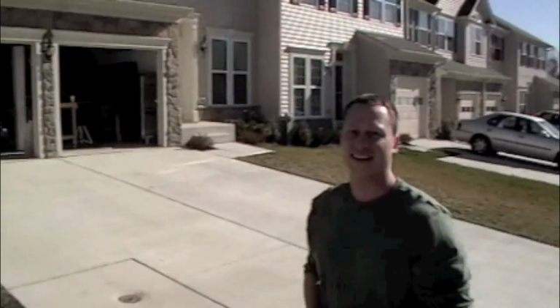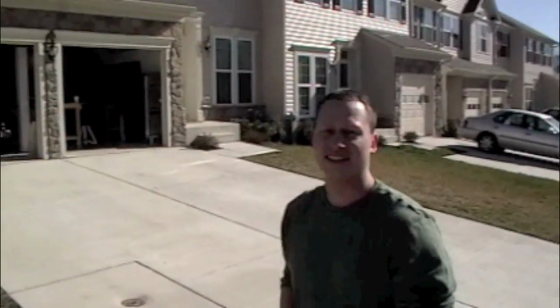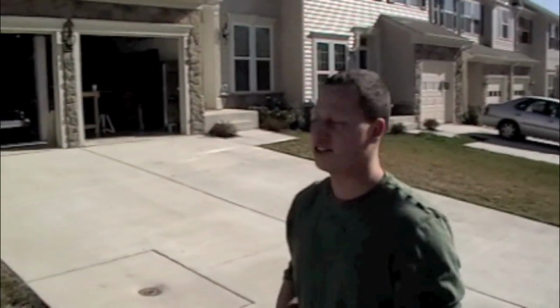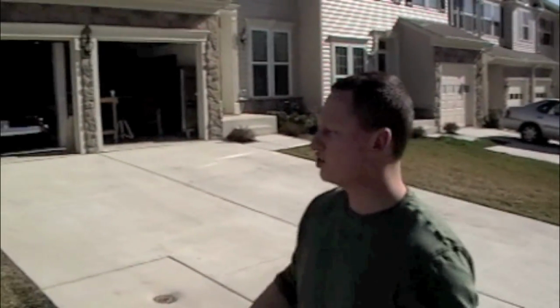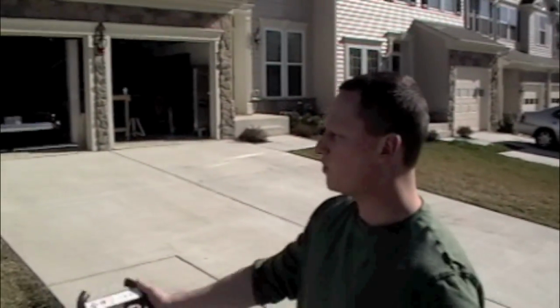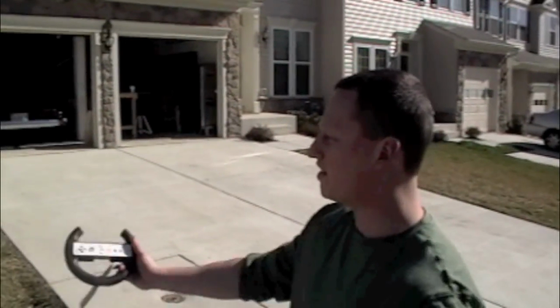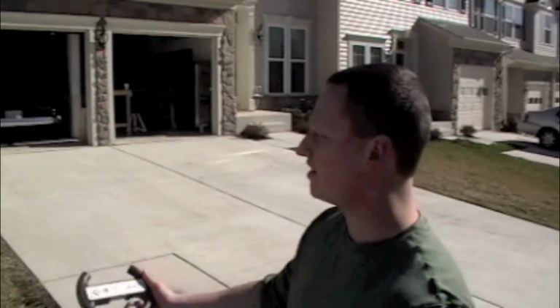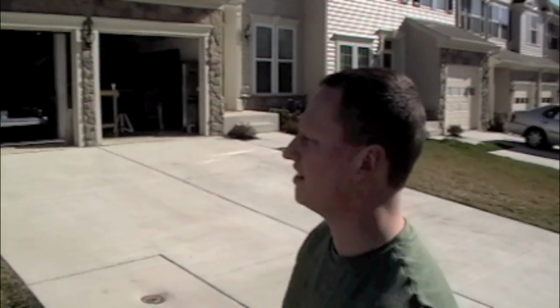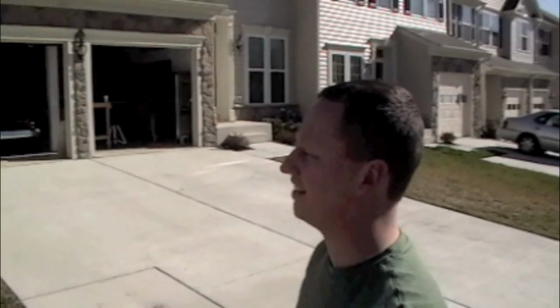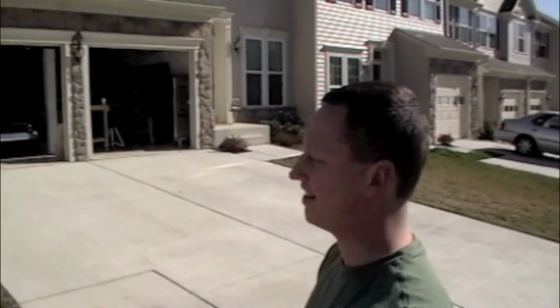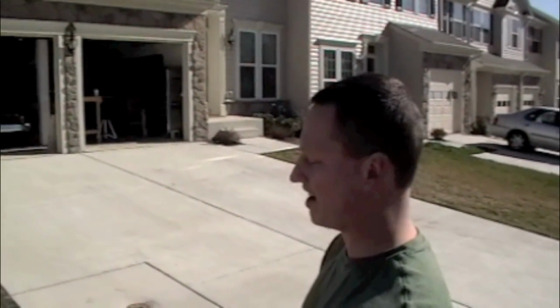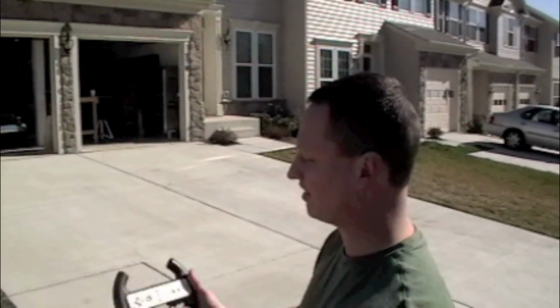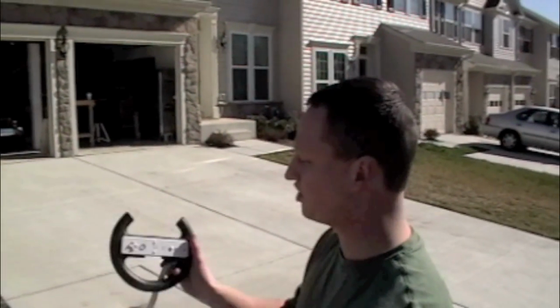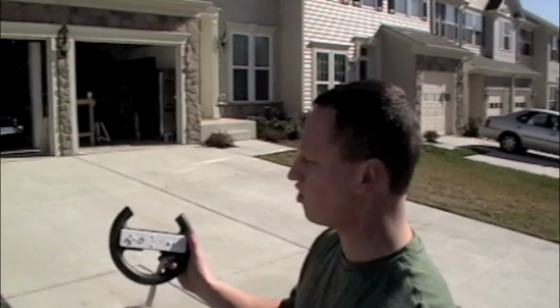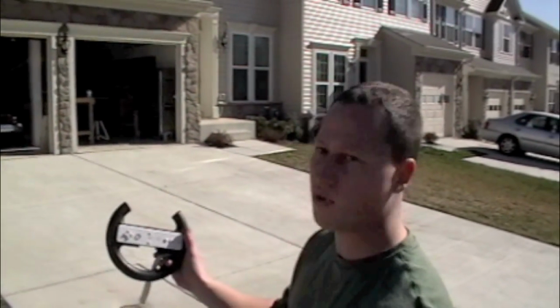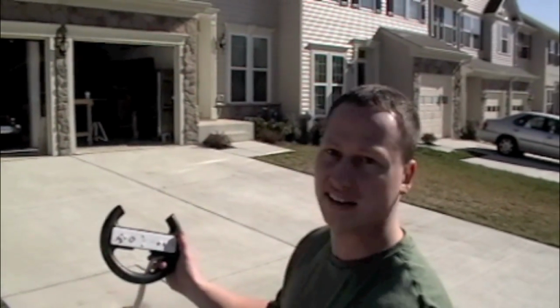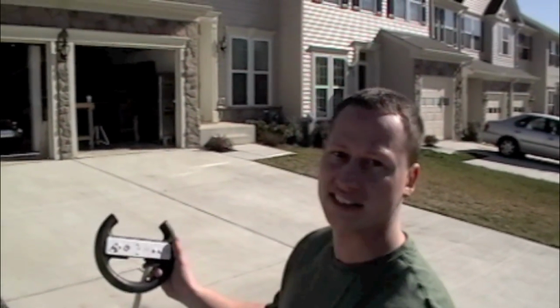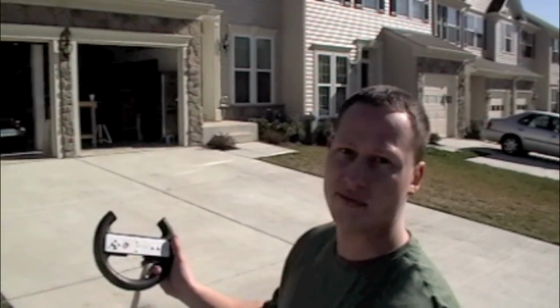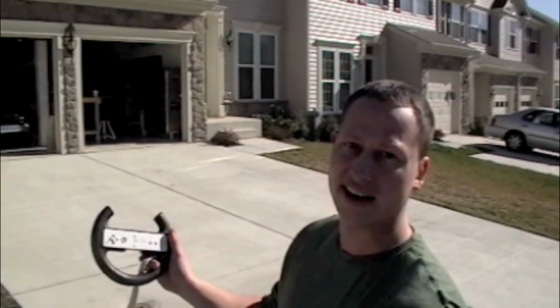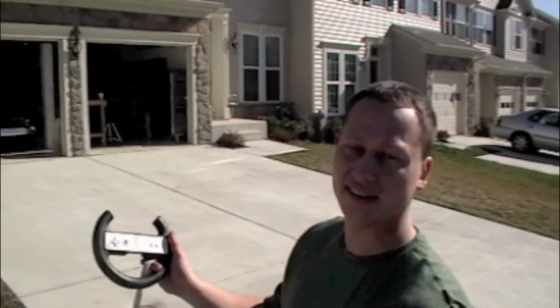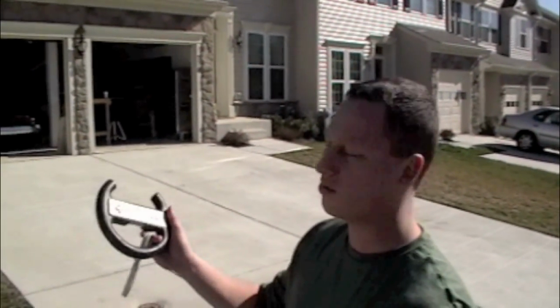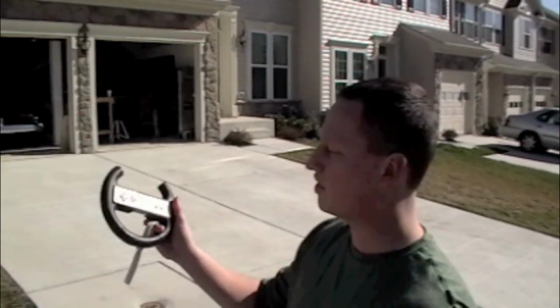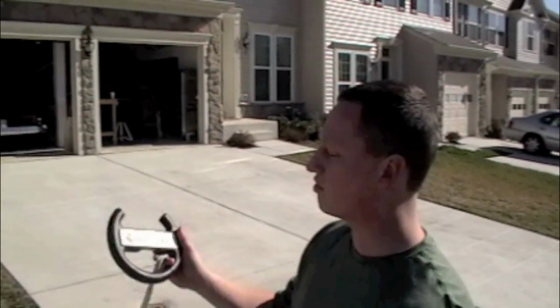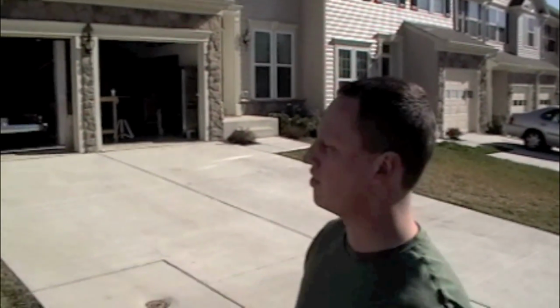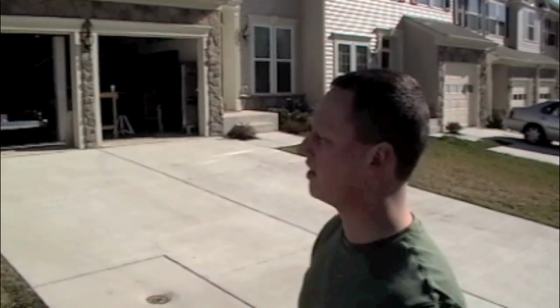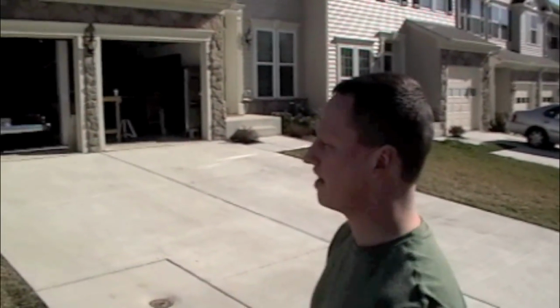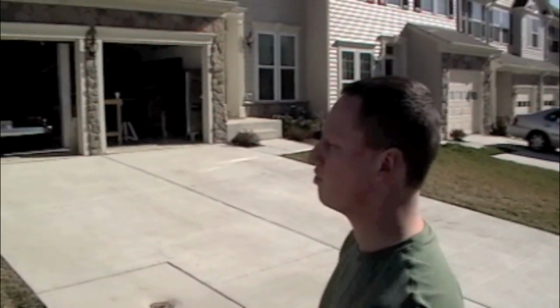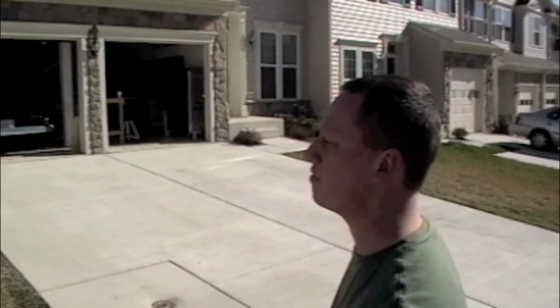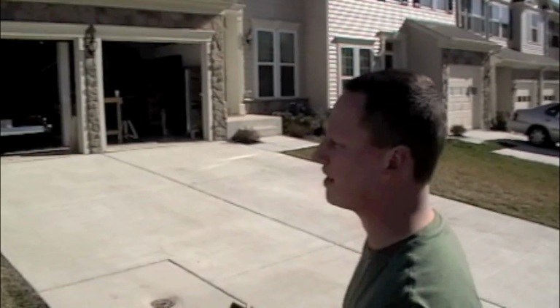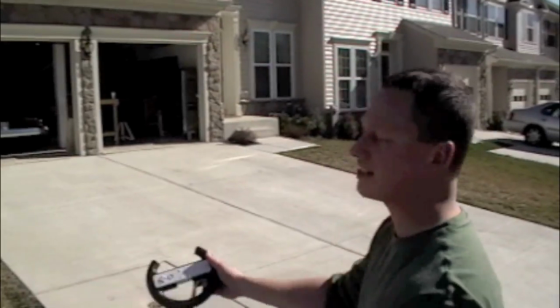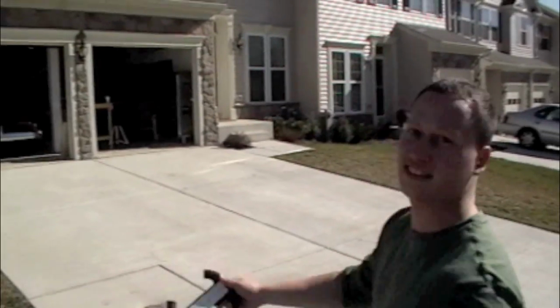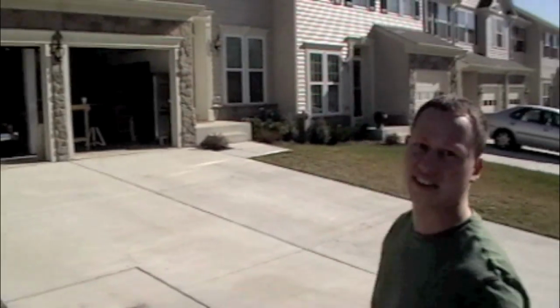So this is the Wii cart. It's controlled wirelessly by a Wii remote. We'll come back to this later.